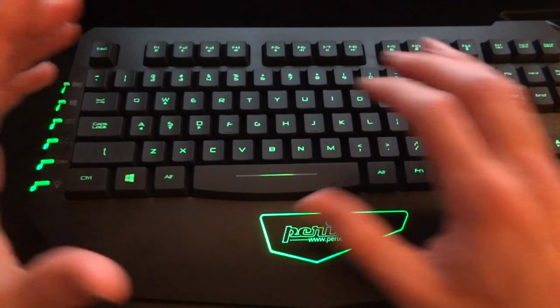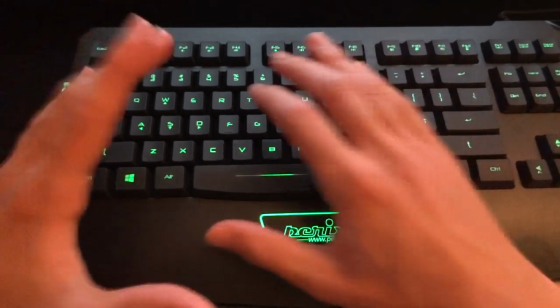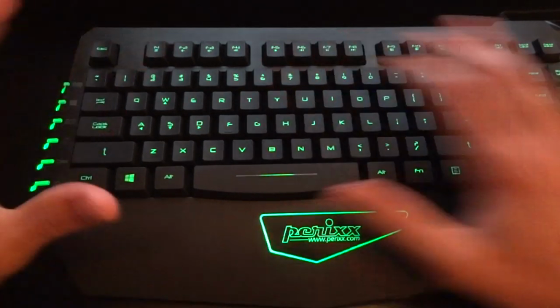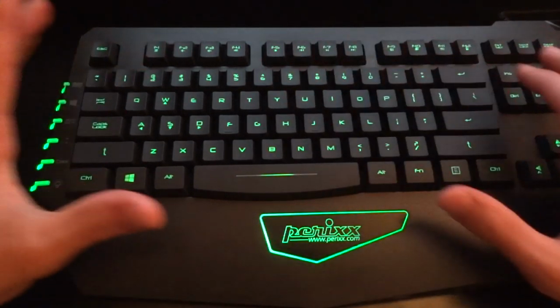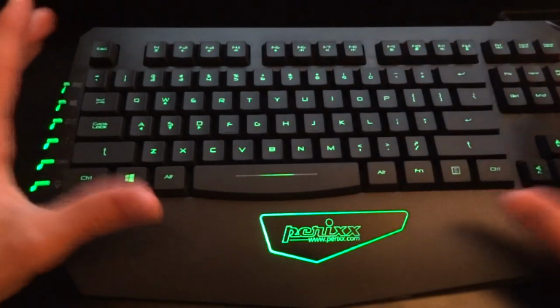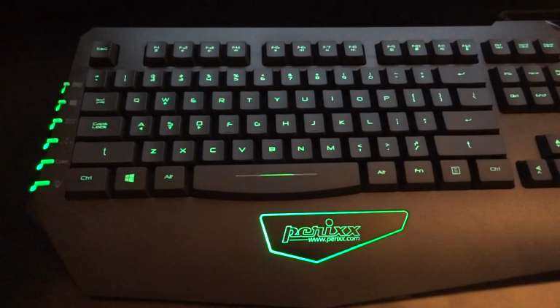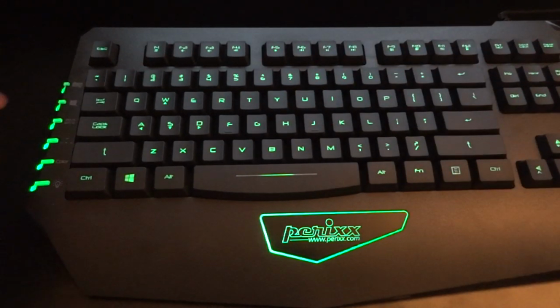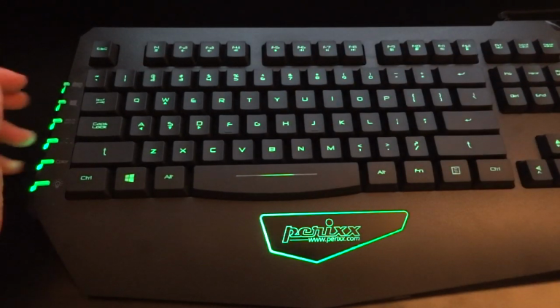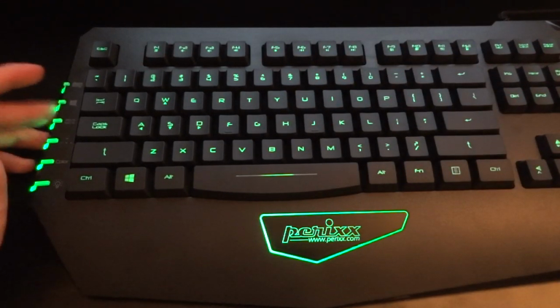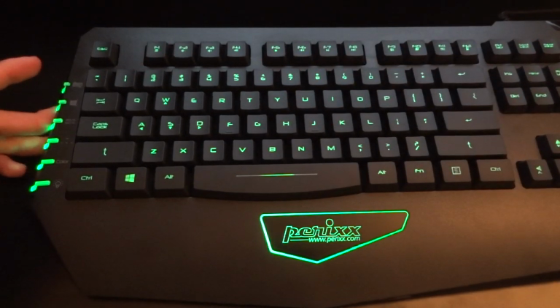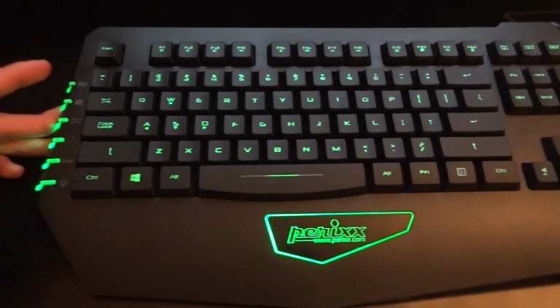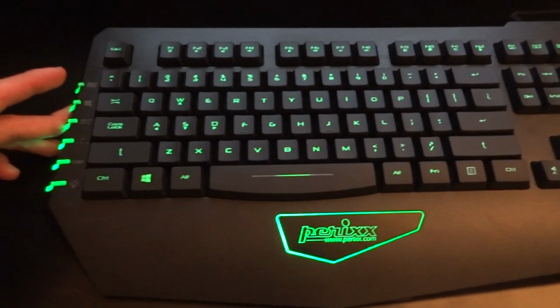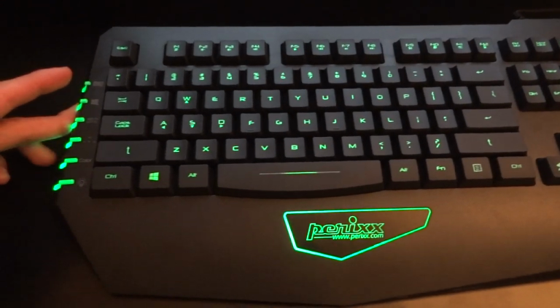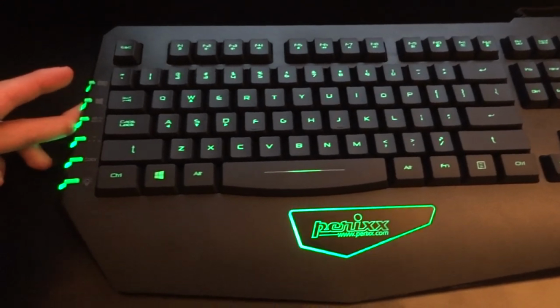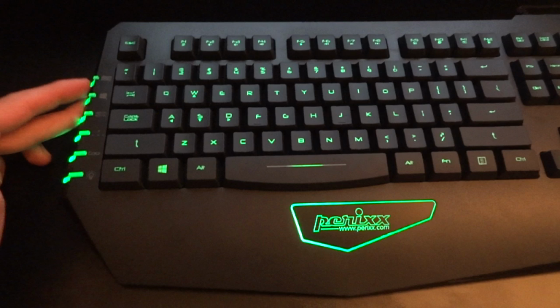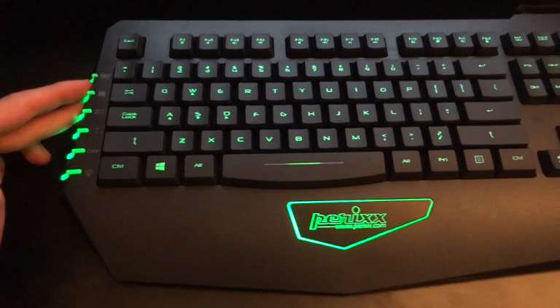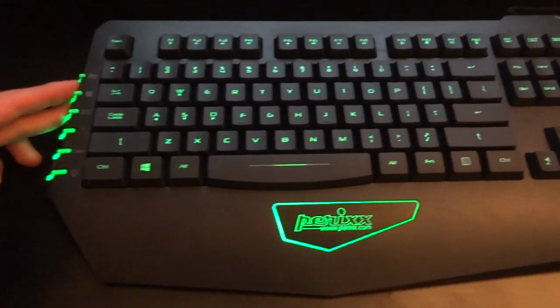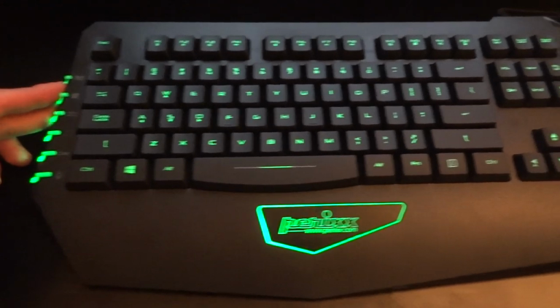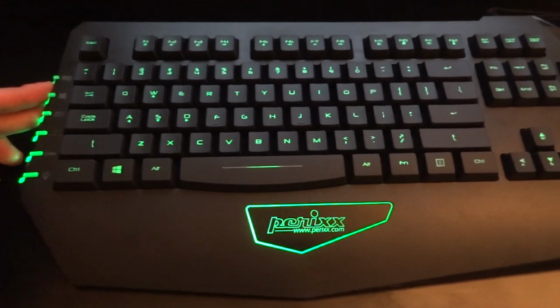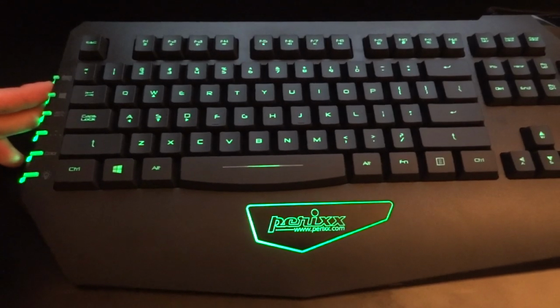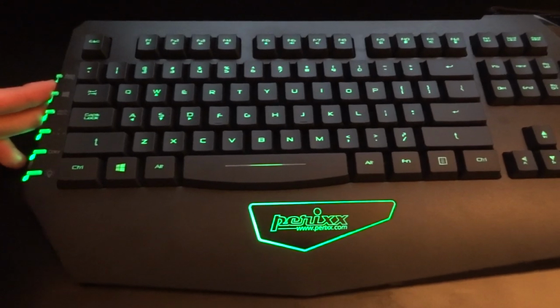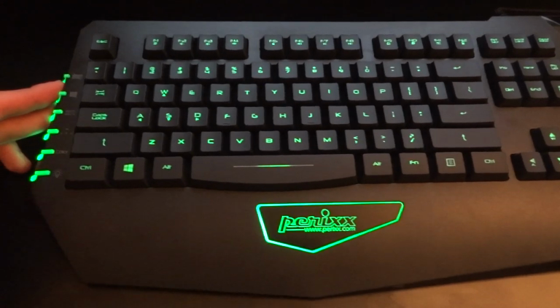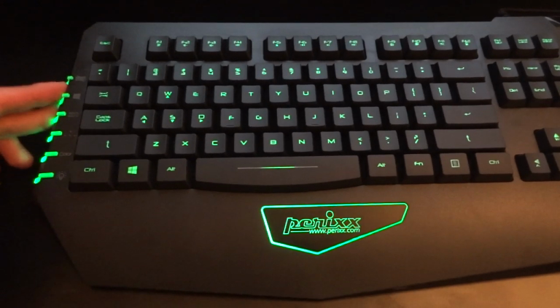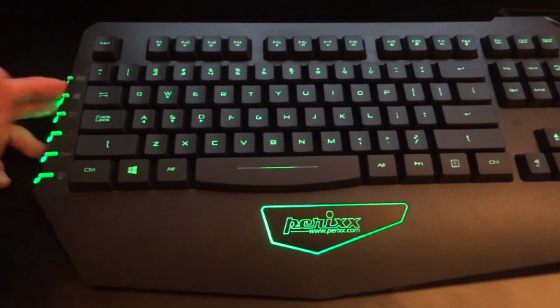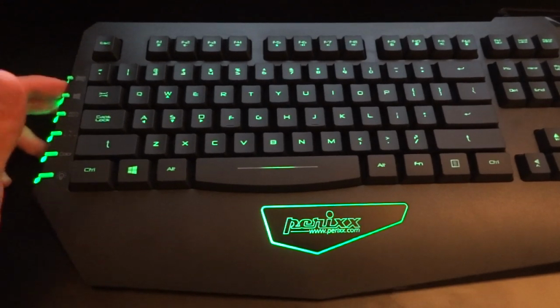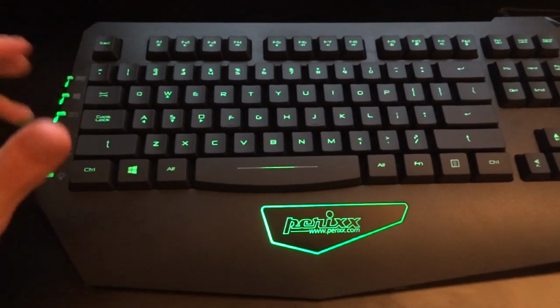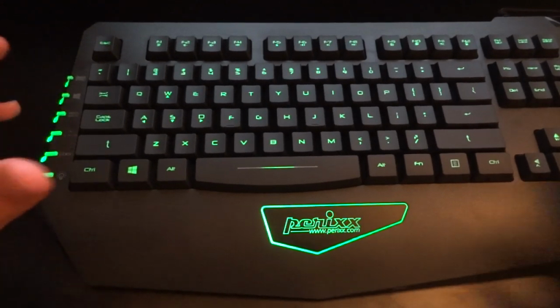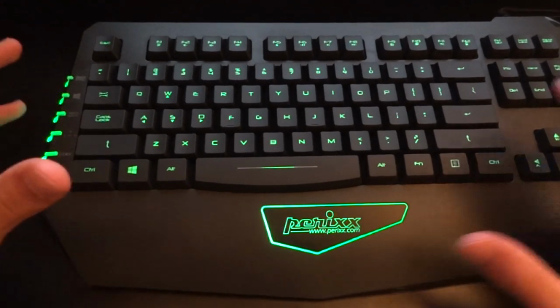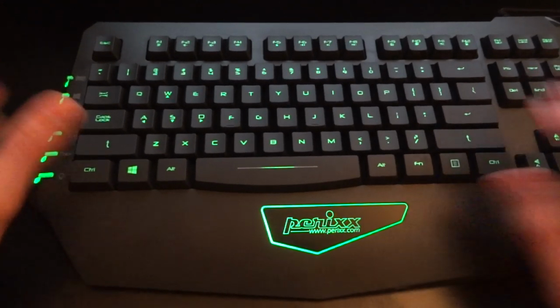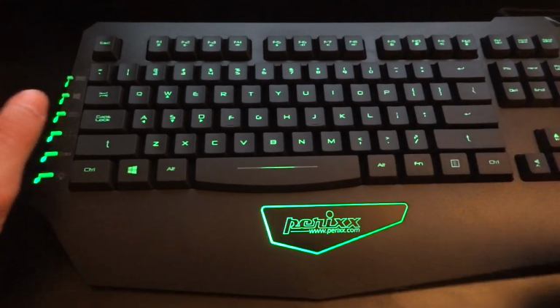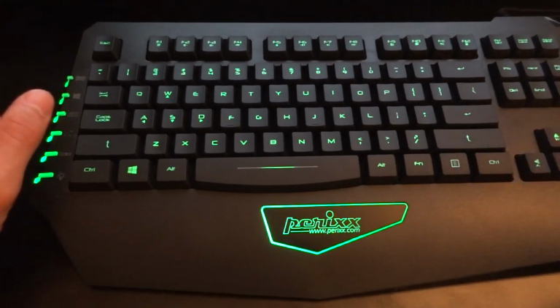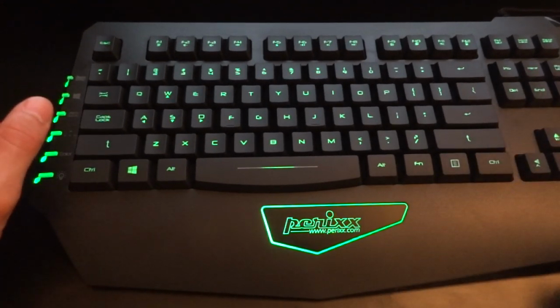This keyboard is absolutely excellent, I've got to say. I've been using it for gaming and typing and I've been very much impressed.